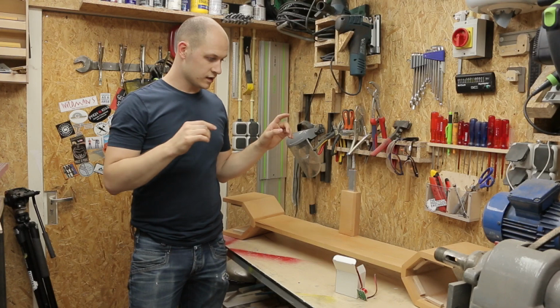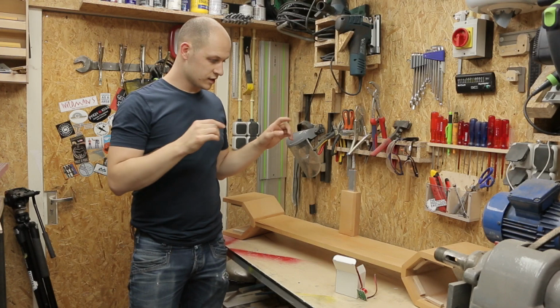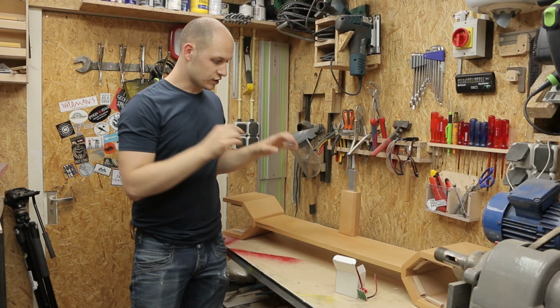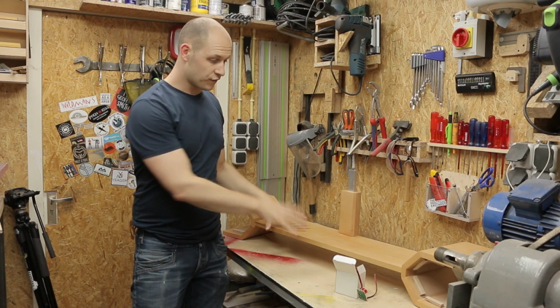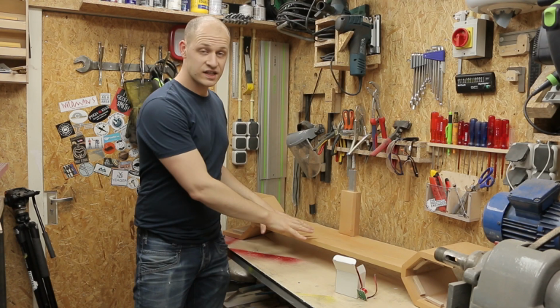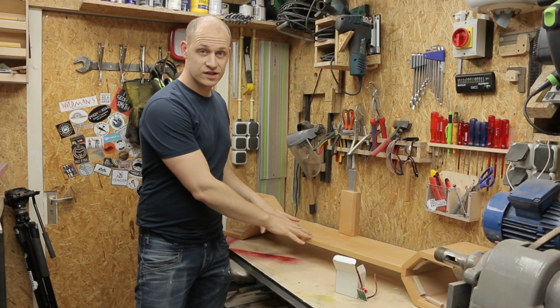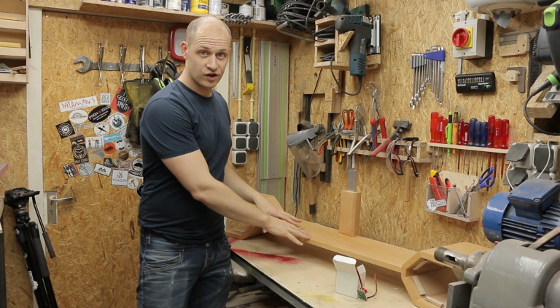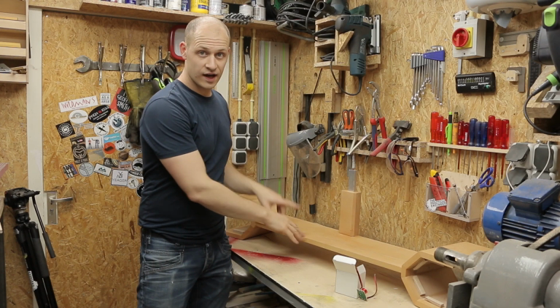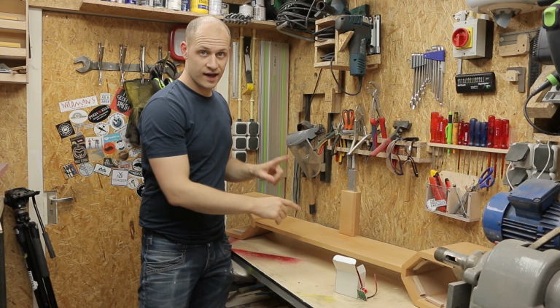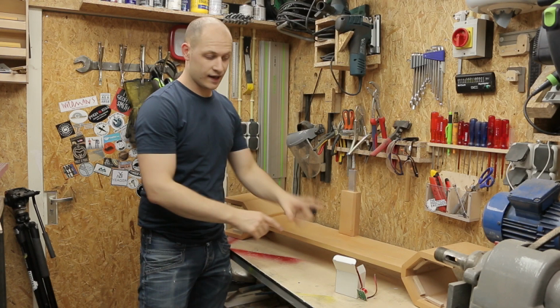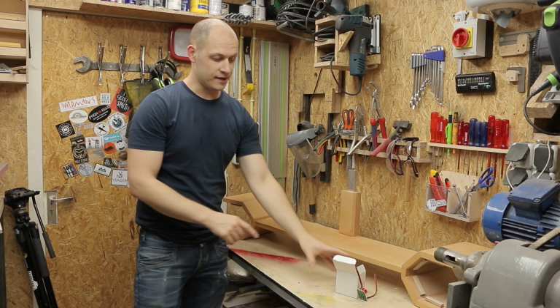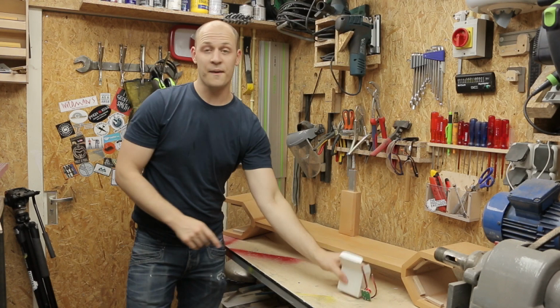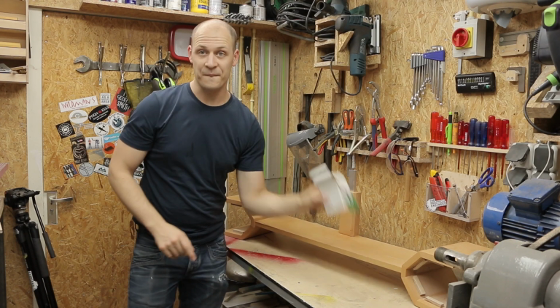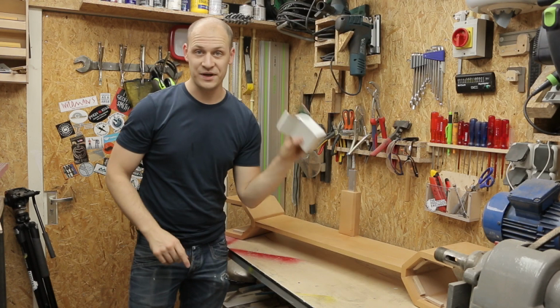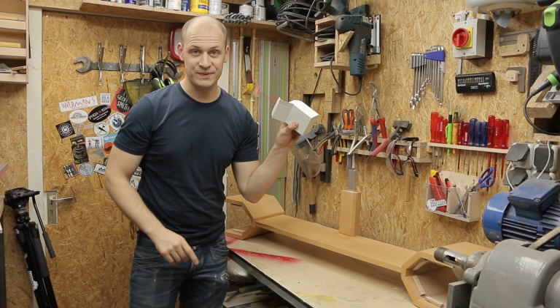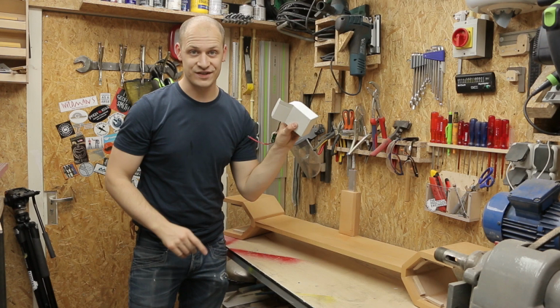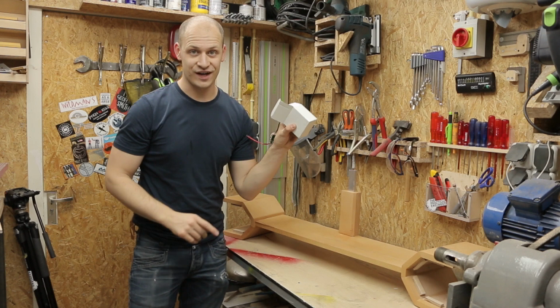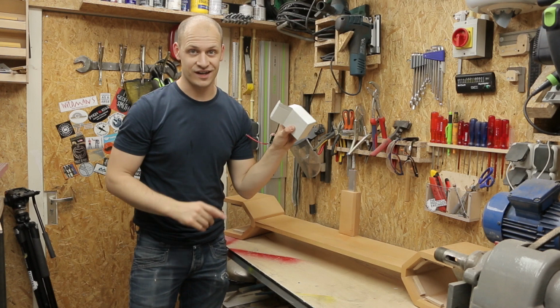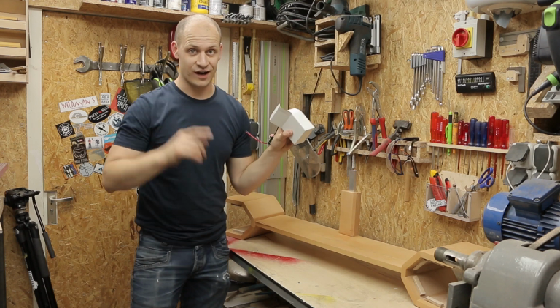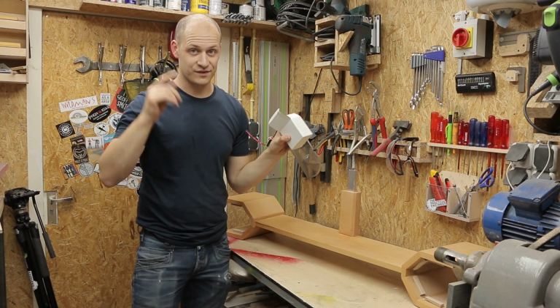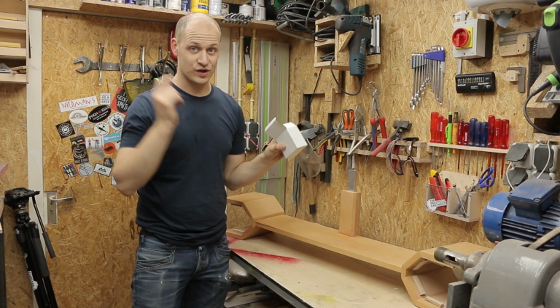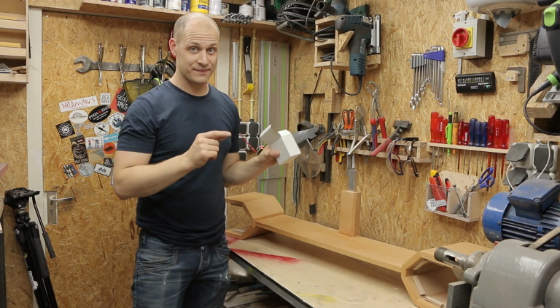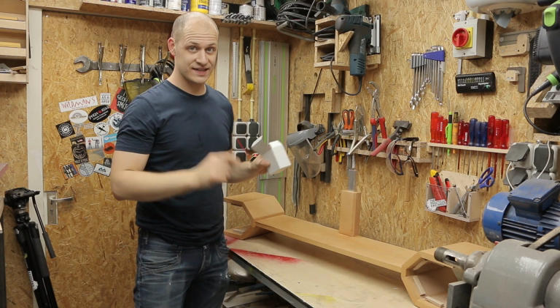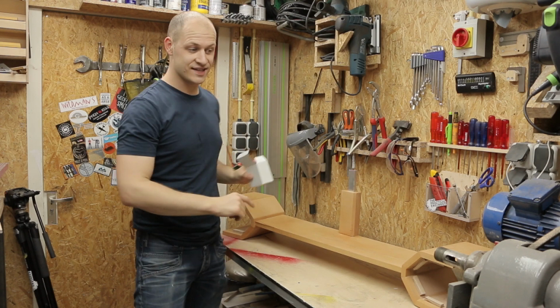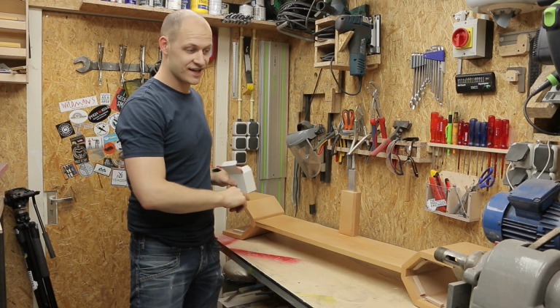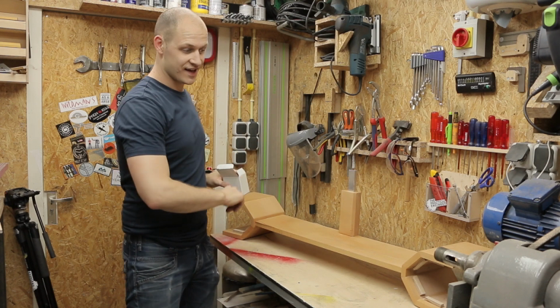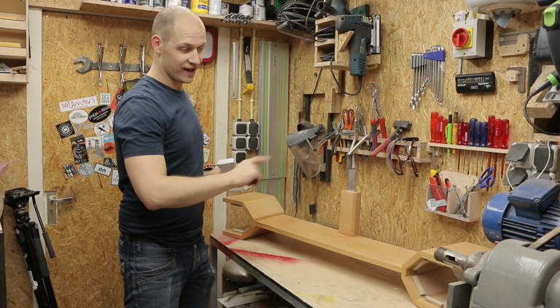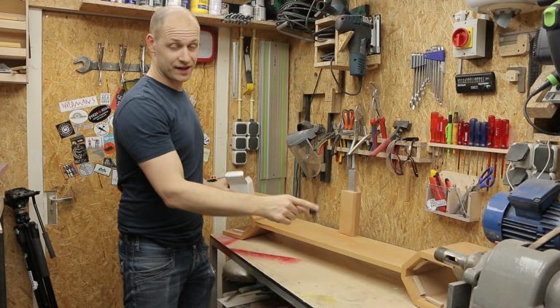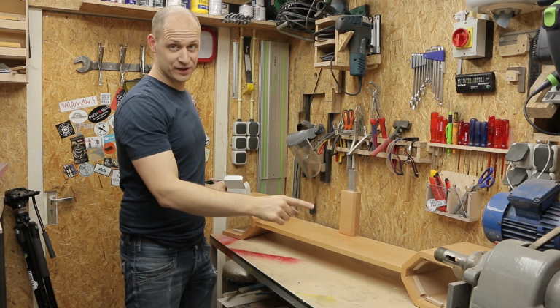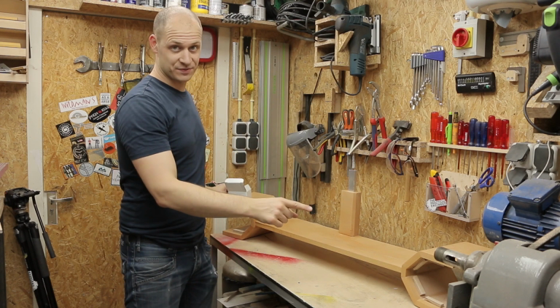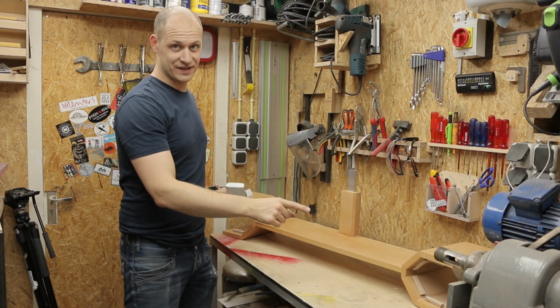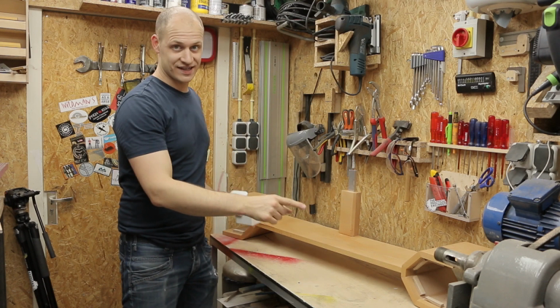The finish is dry and my speakers finally arrived, so that means I can build the speakers.